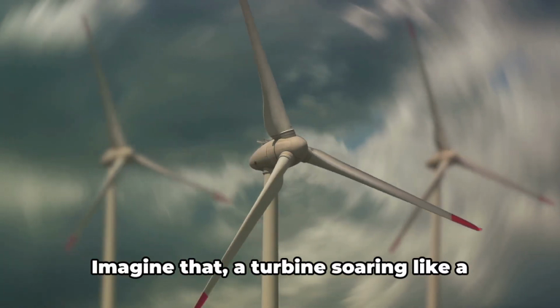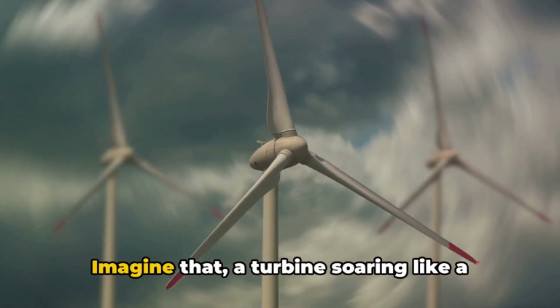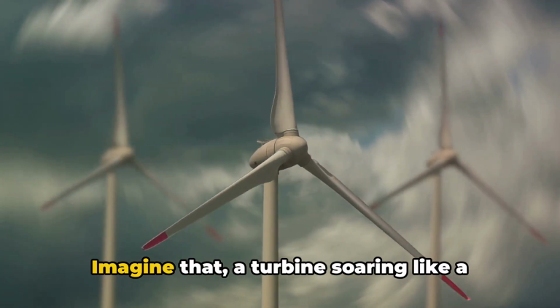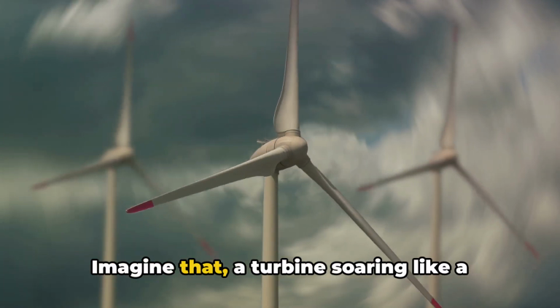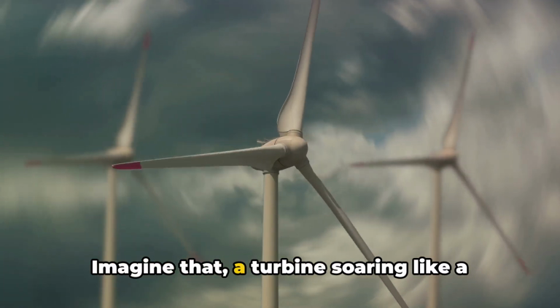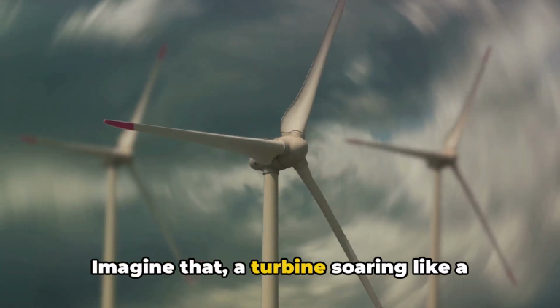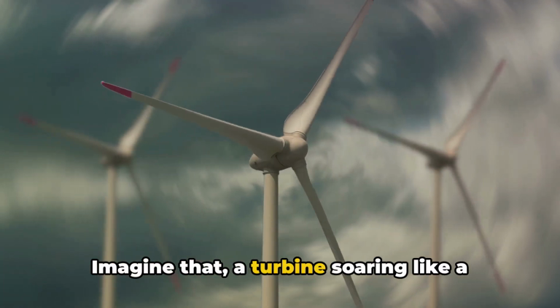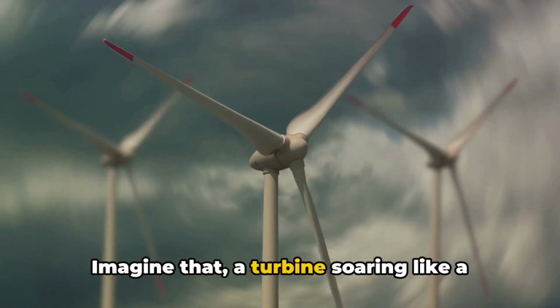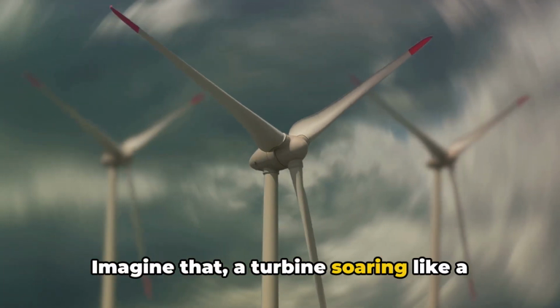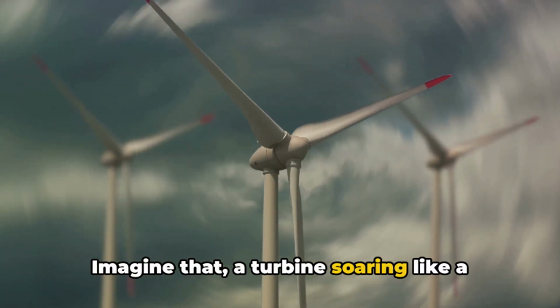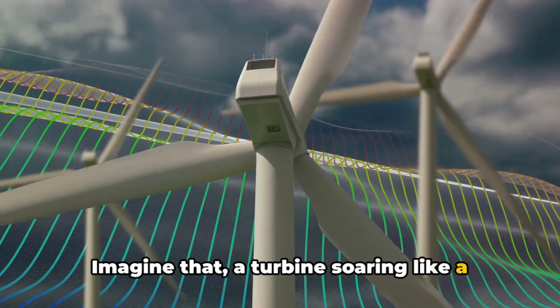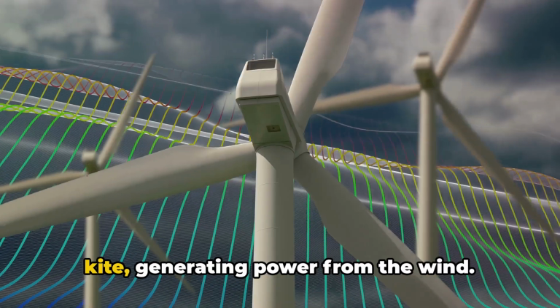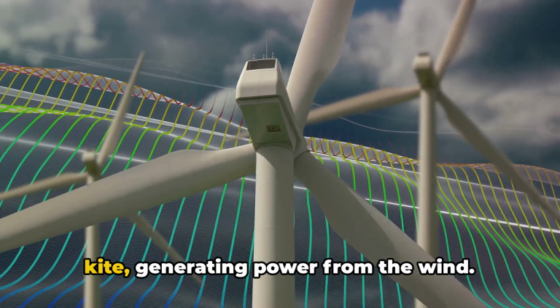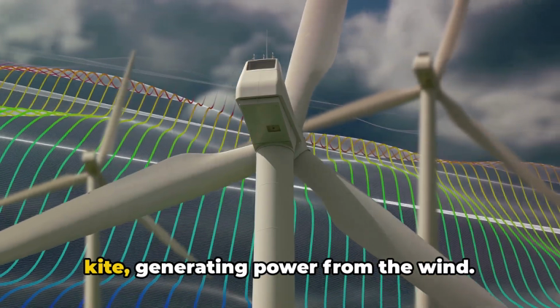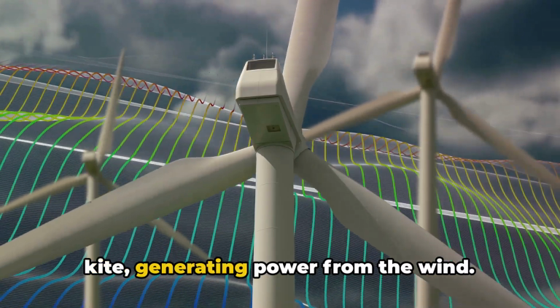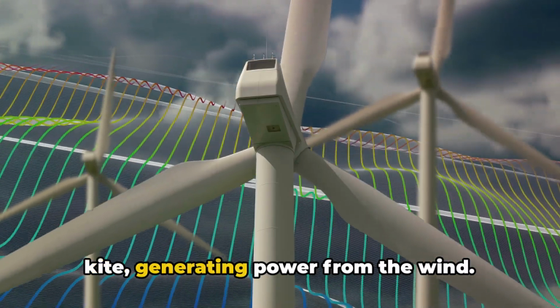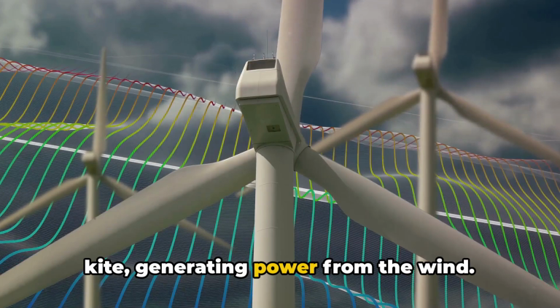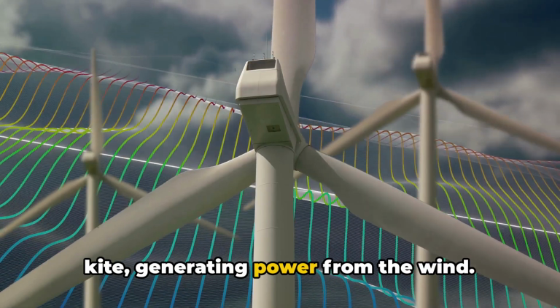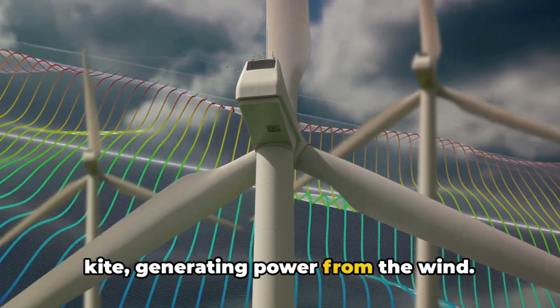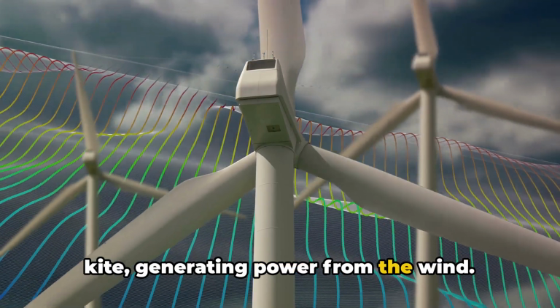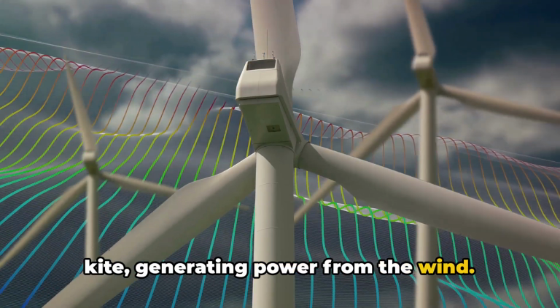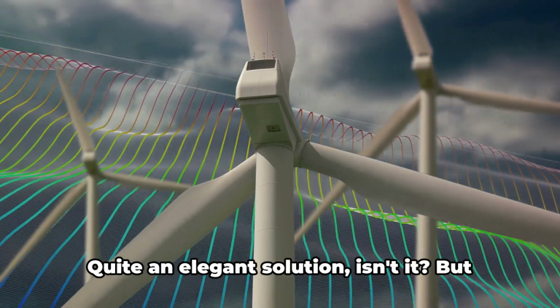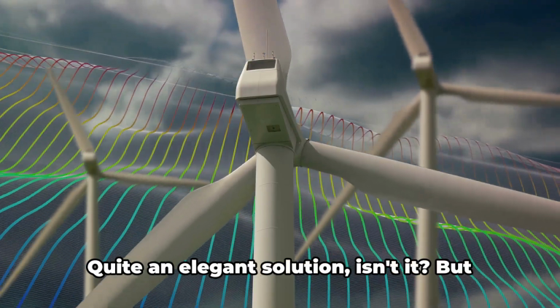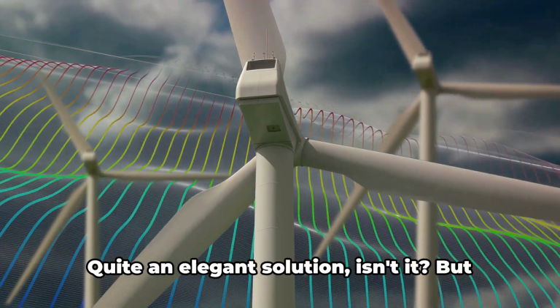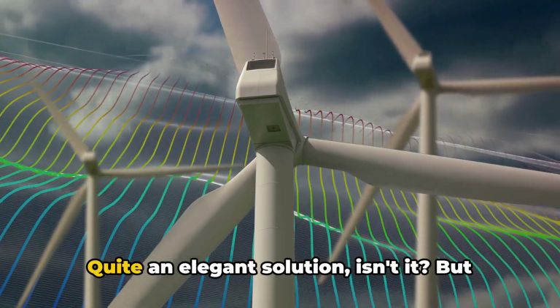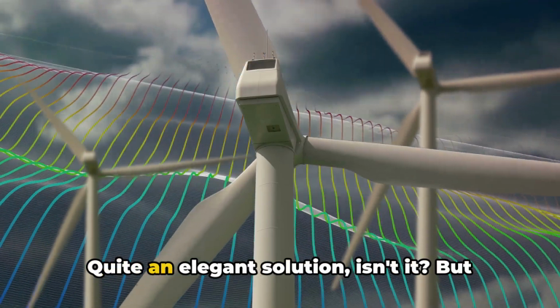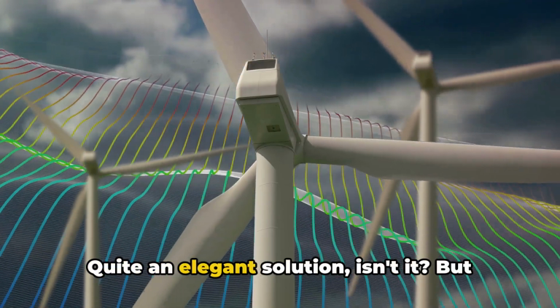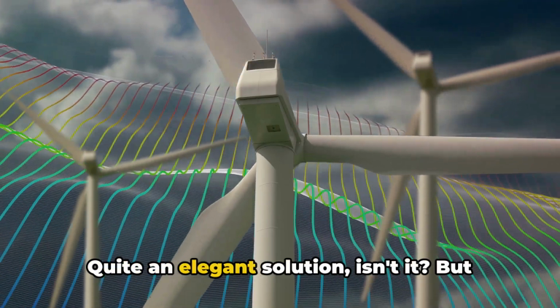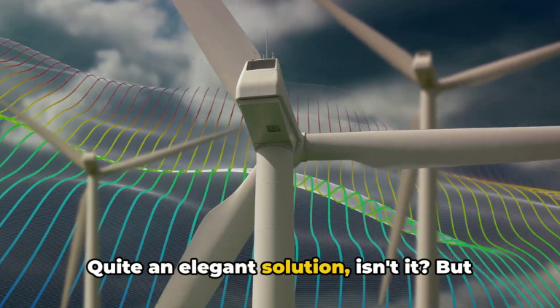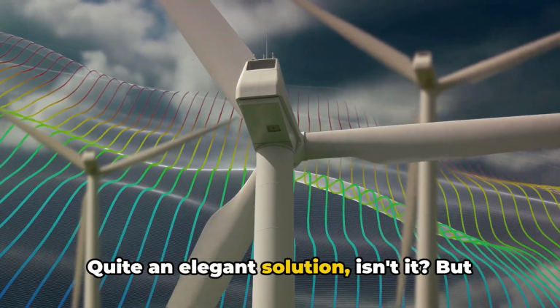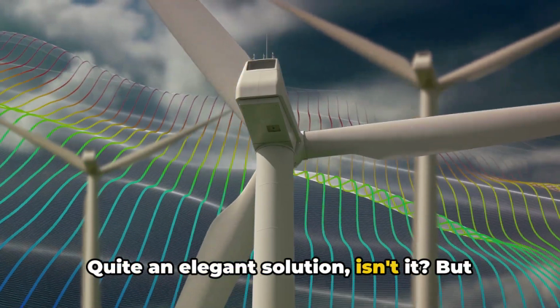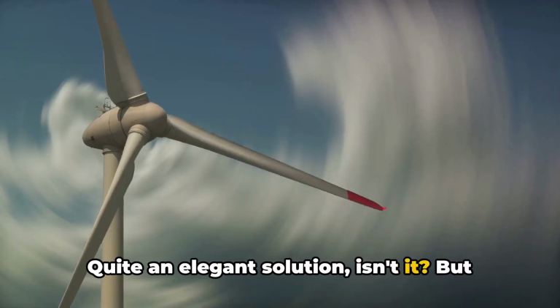Imagine that — a turbine soaring like a kite, generating power from the wind. Quite an elegant solution, isn't it?